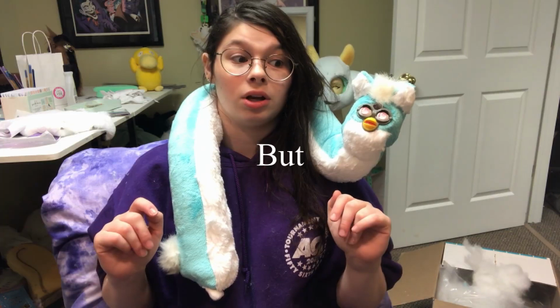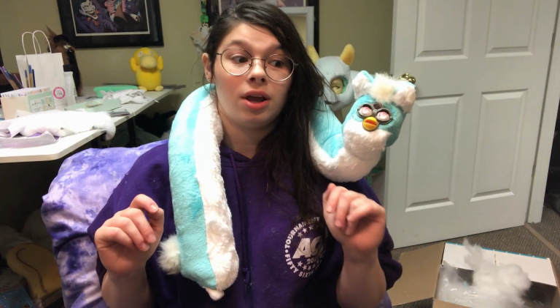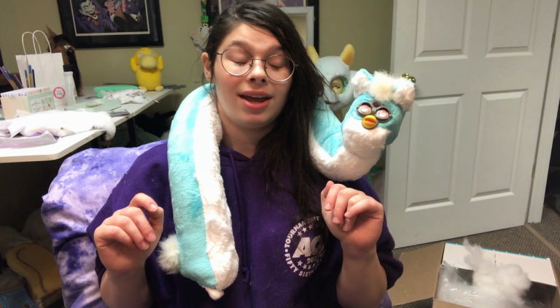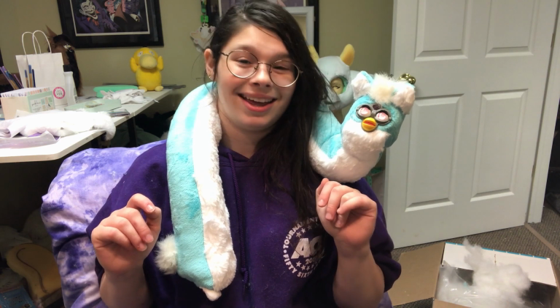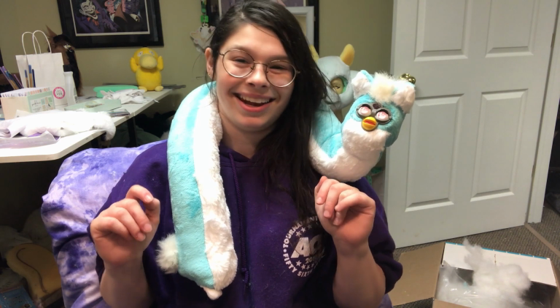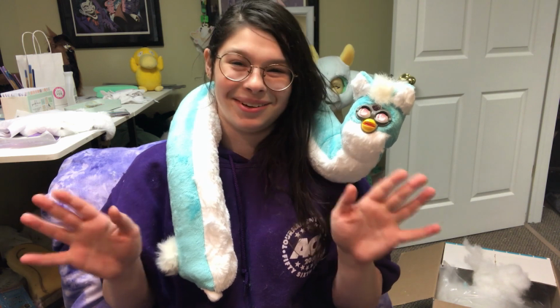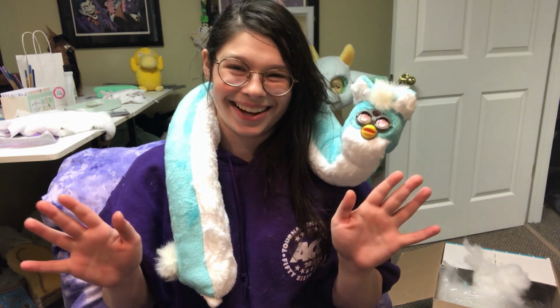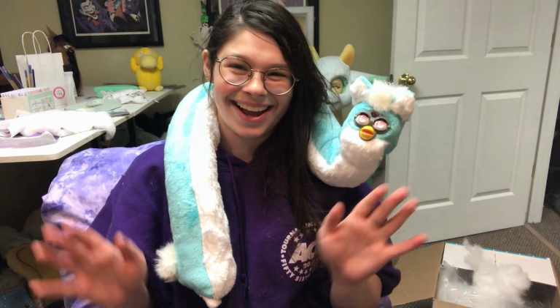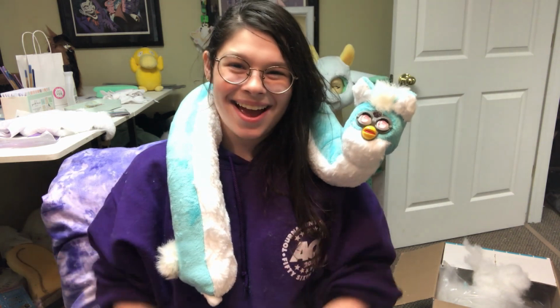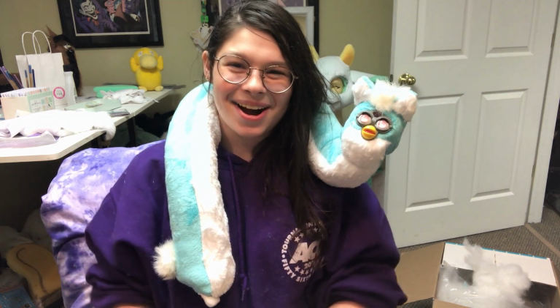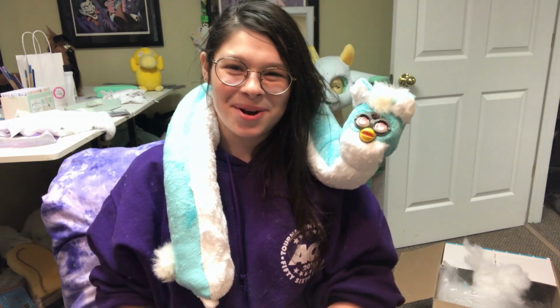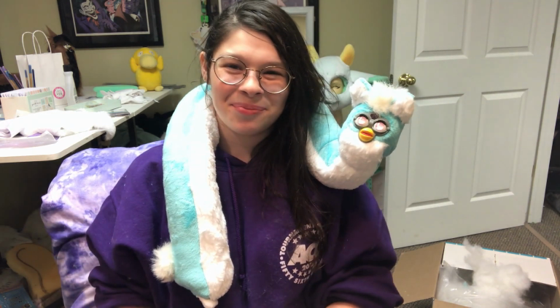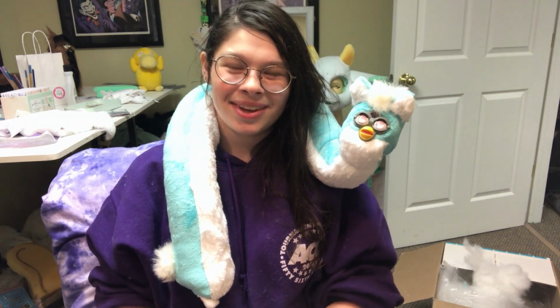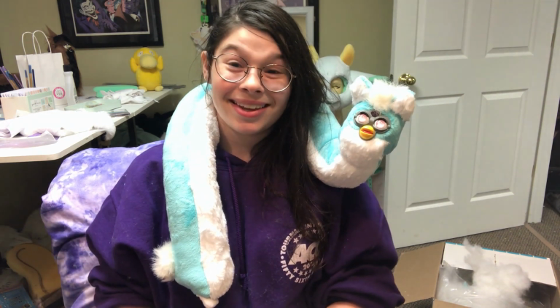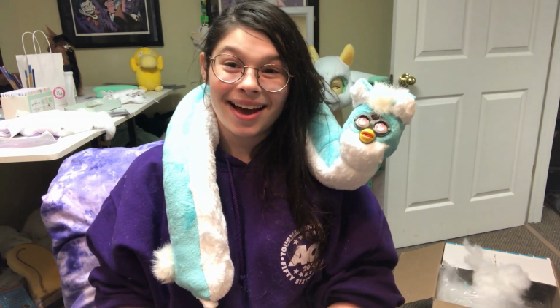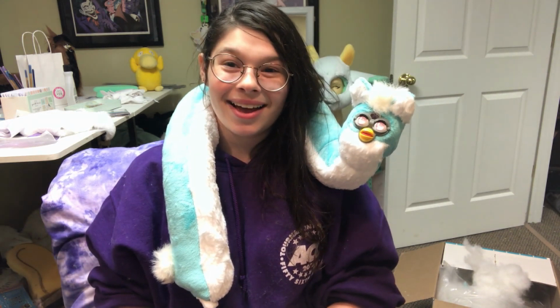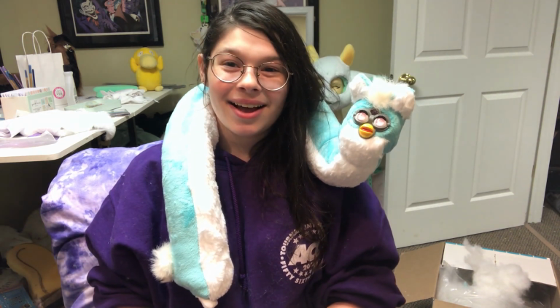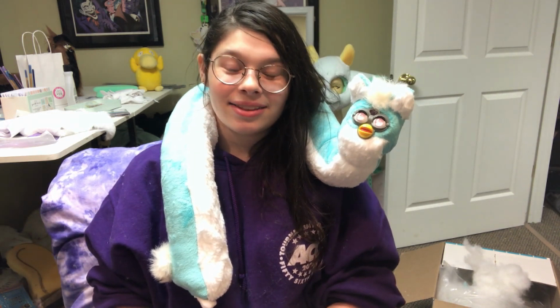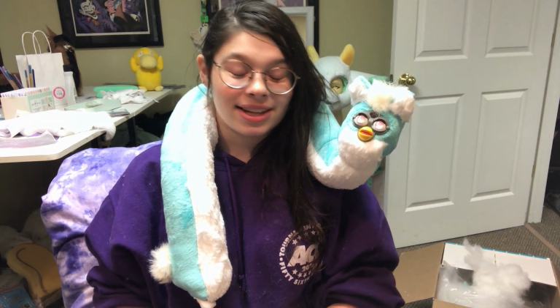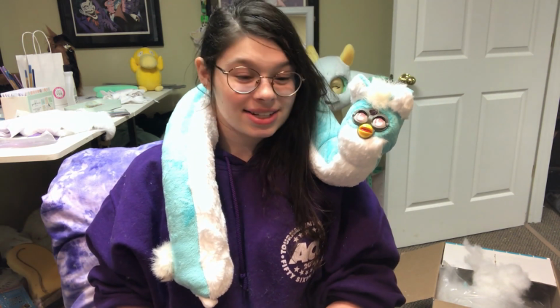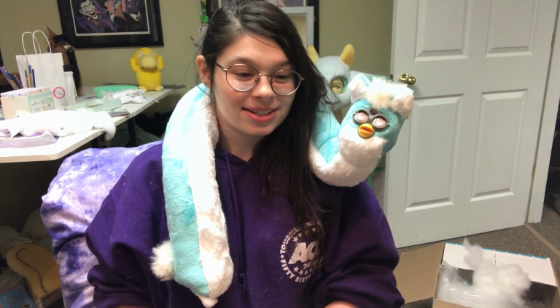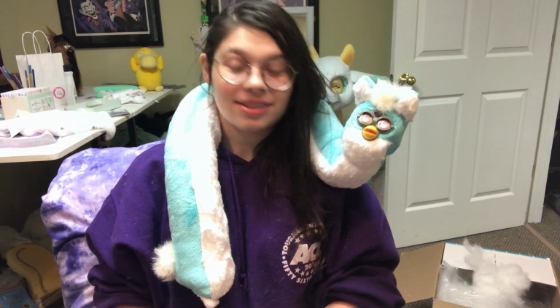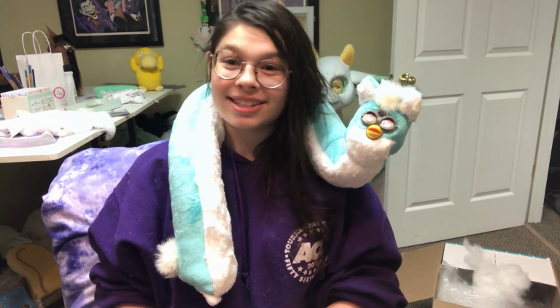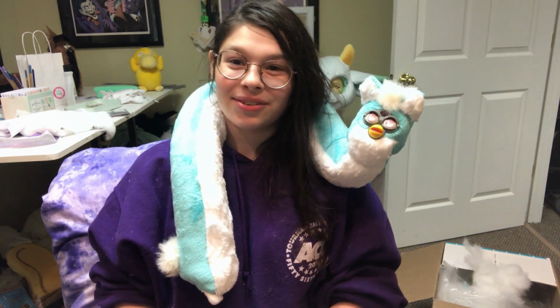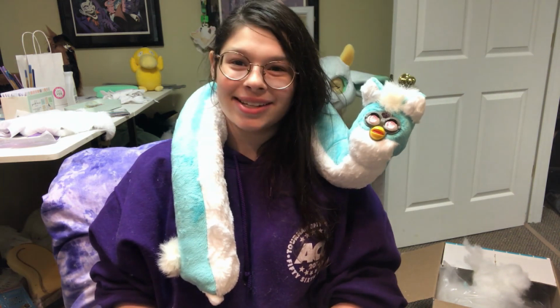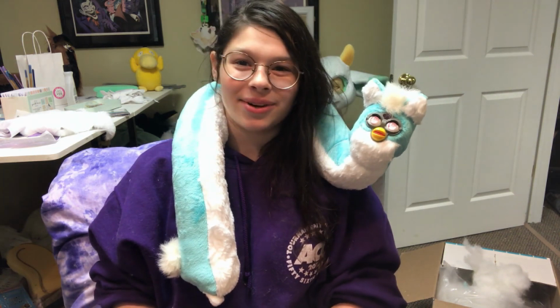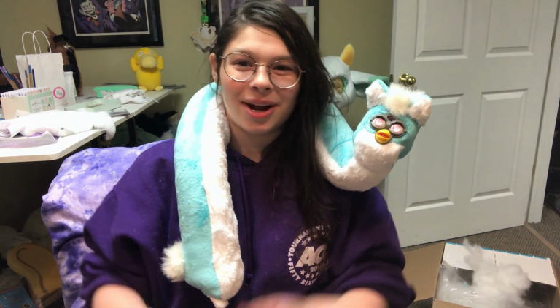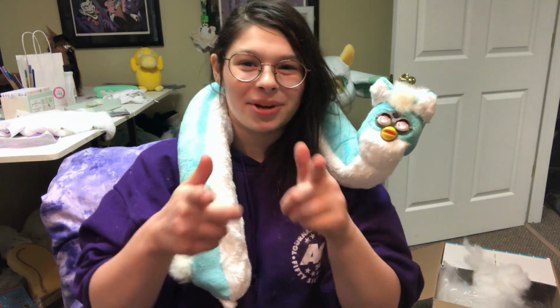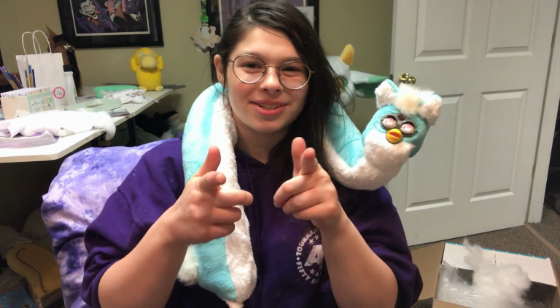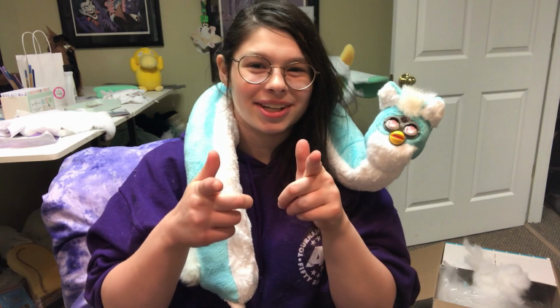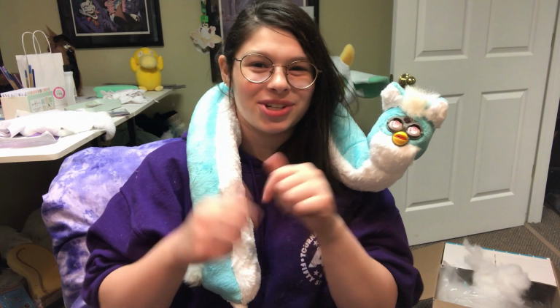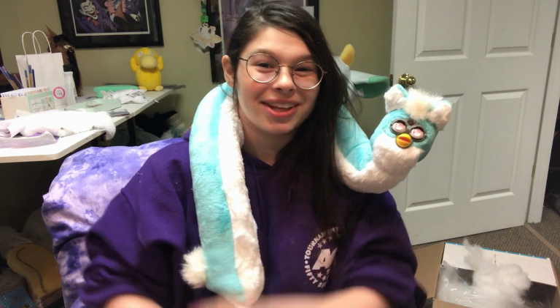But anyway, let's get right into it. I hope you guys really enjoy.